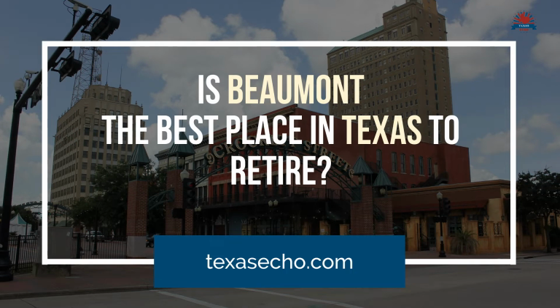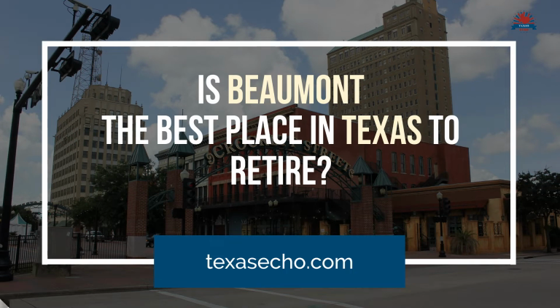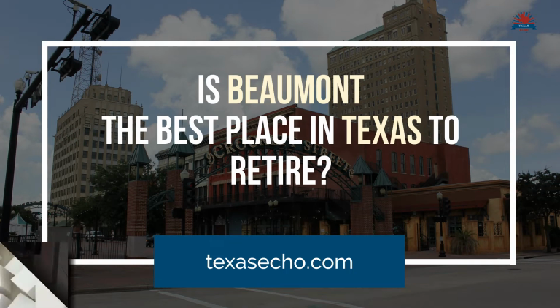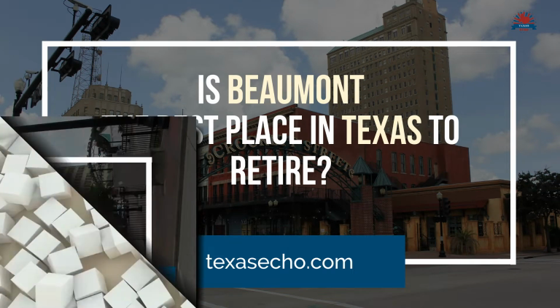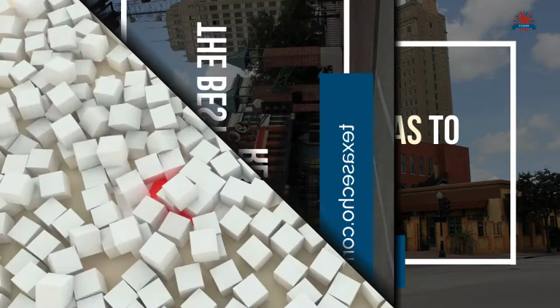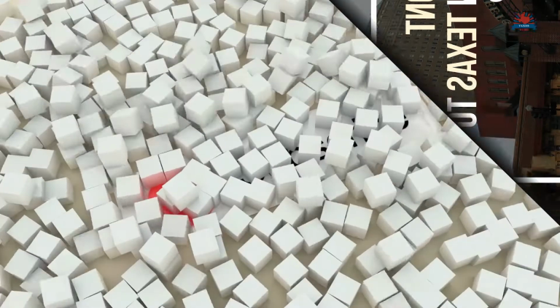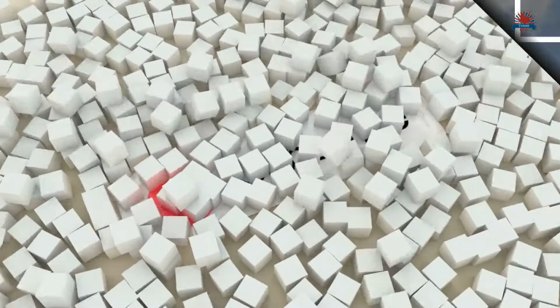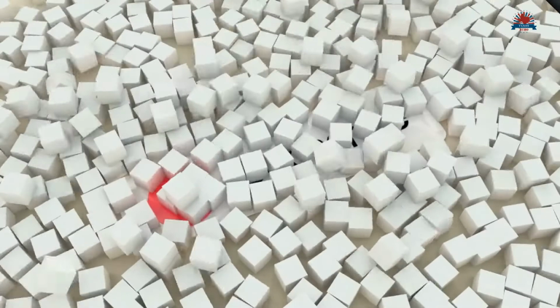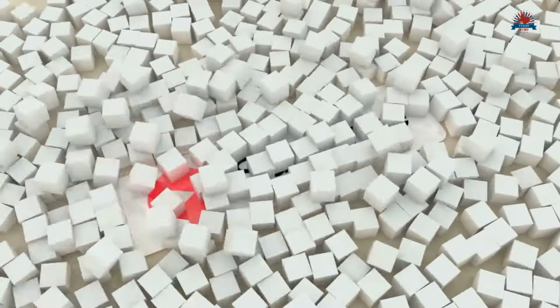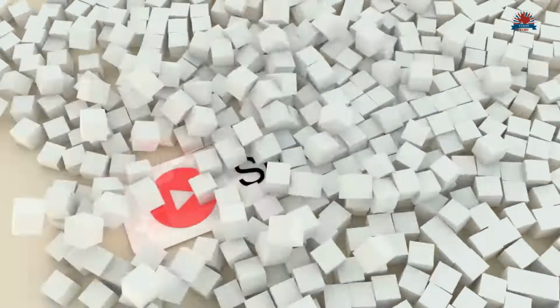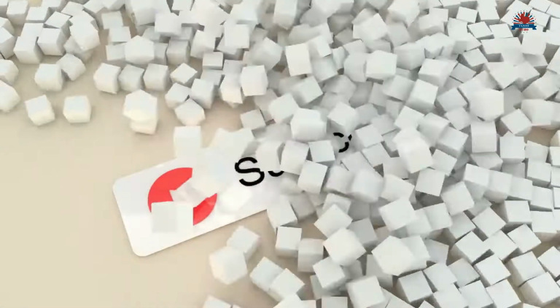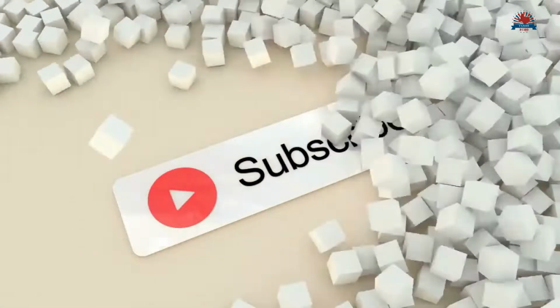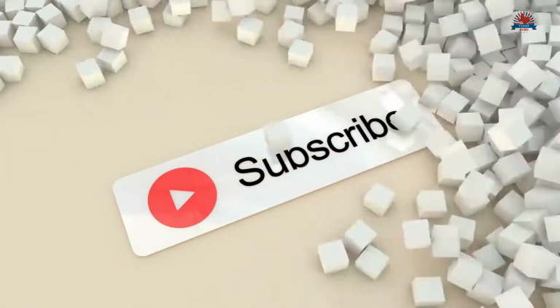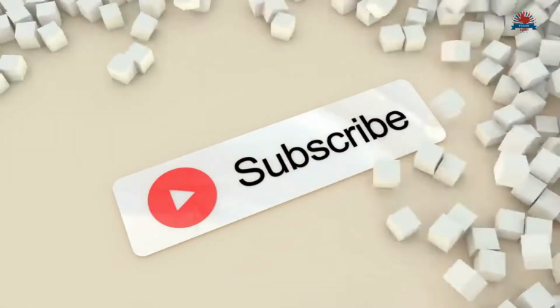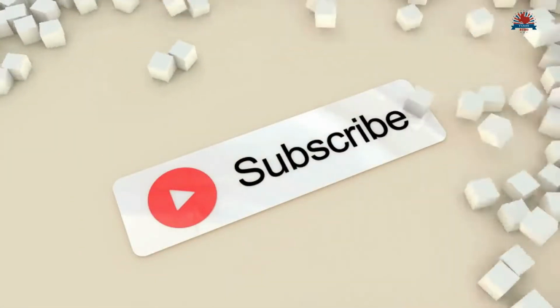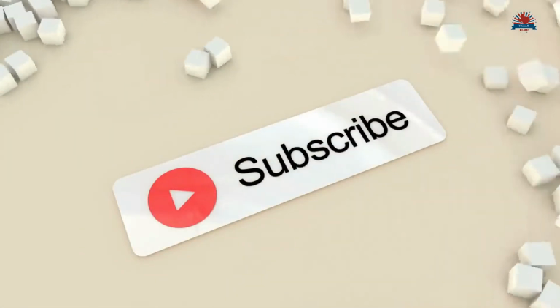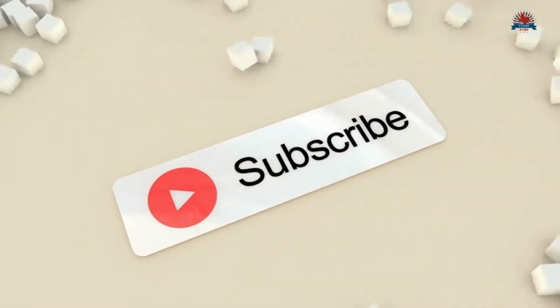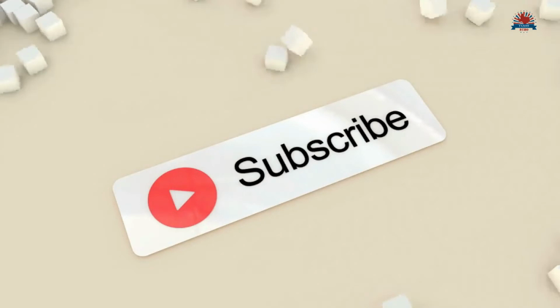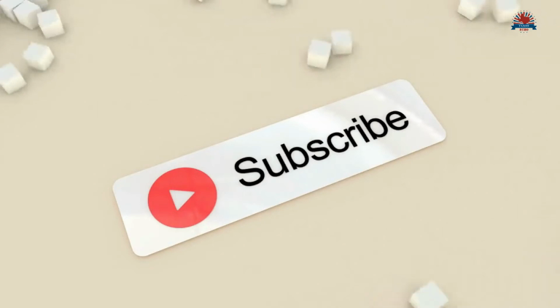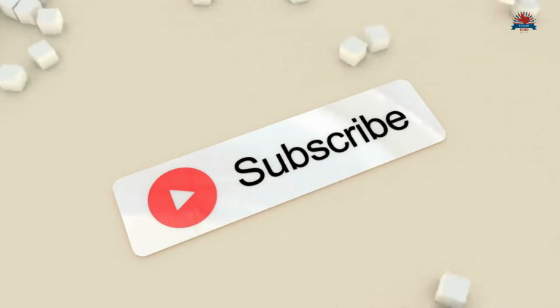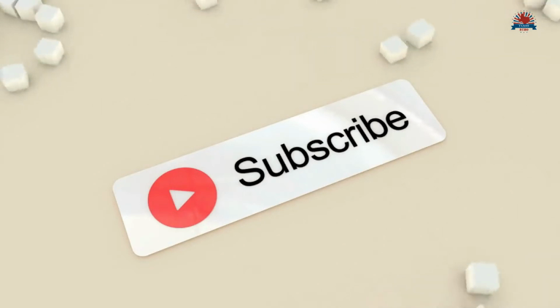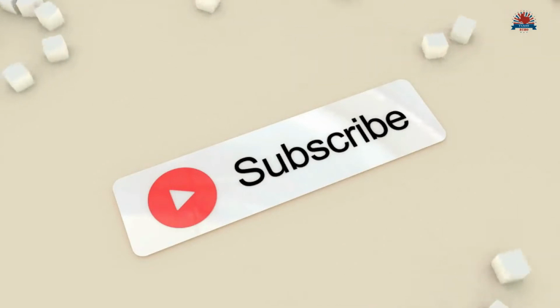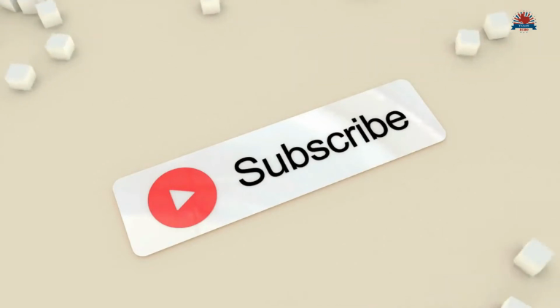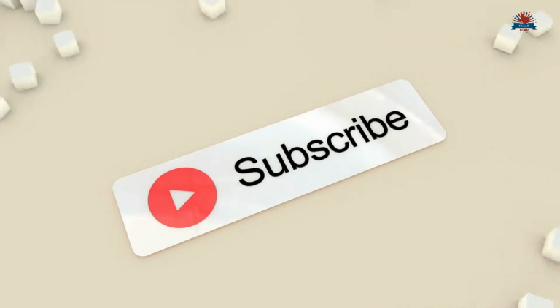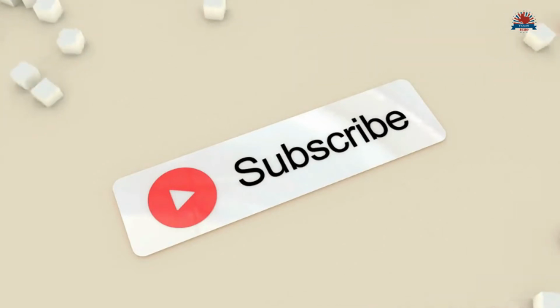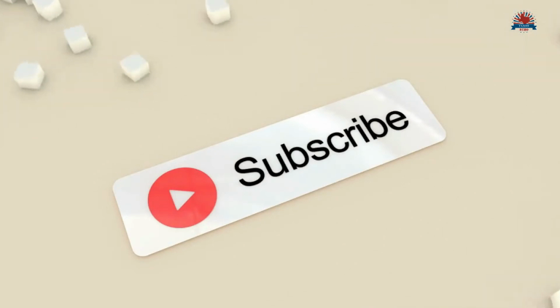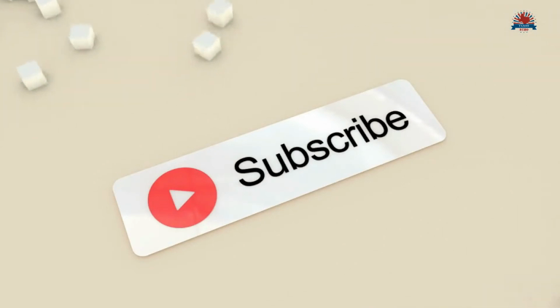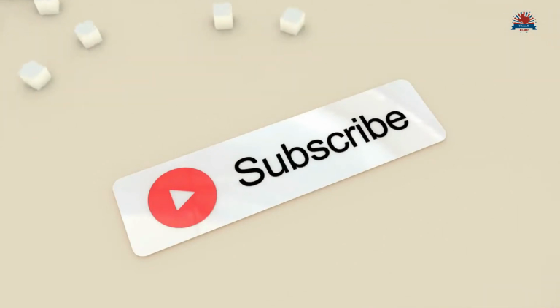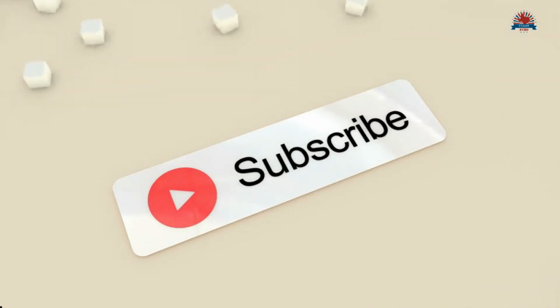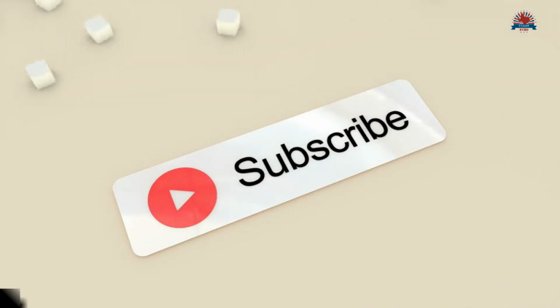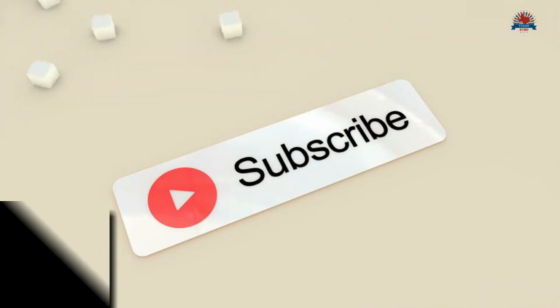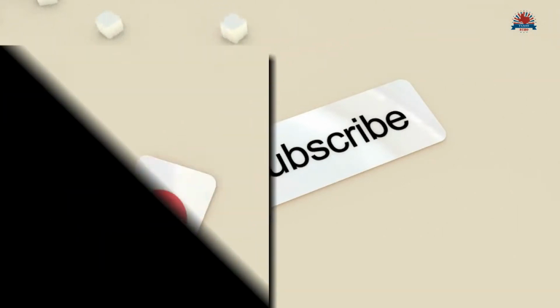Make sure you subscribe to the Texas Echo YouTube channel, that way you never miss out on any of our videos.